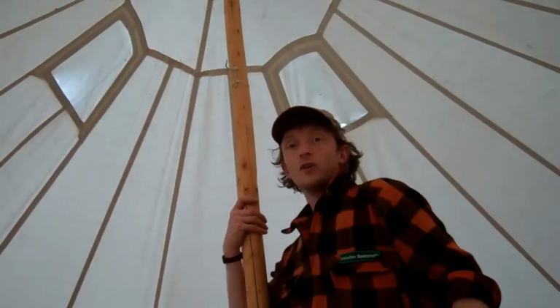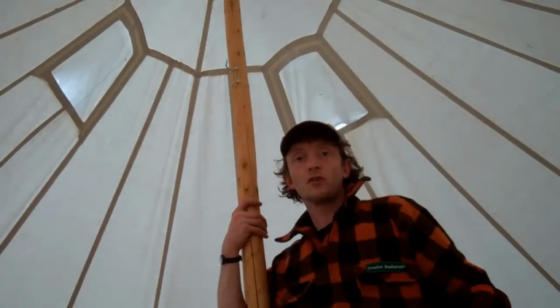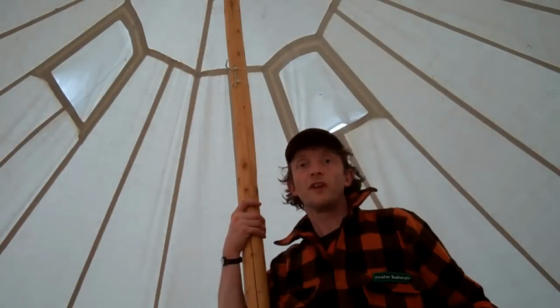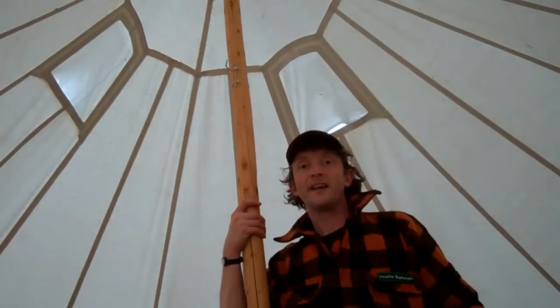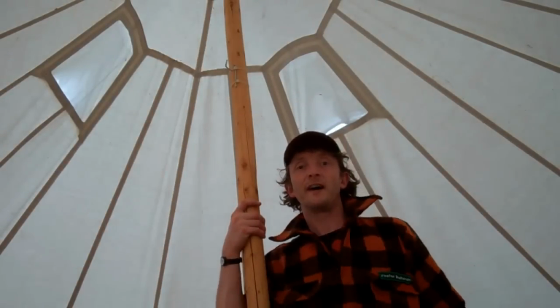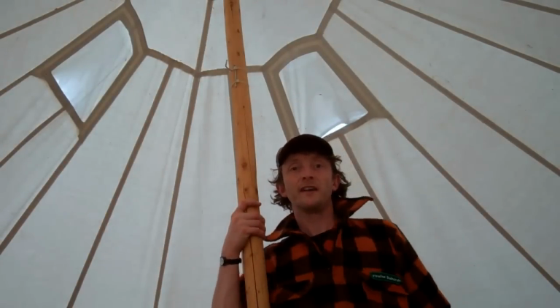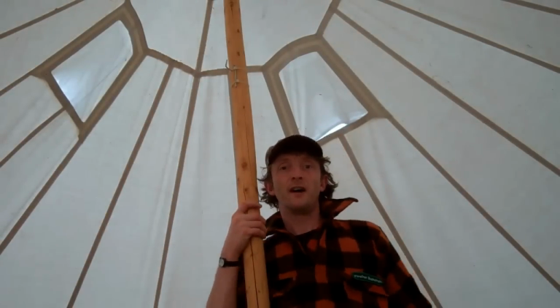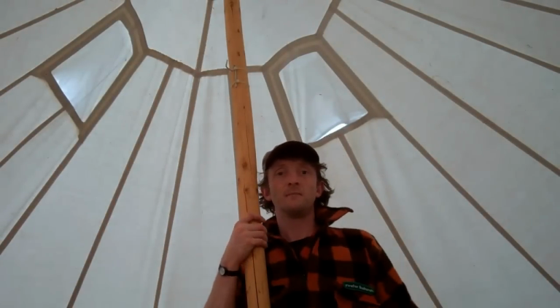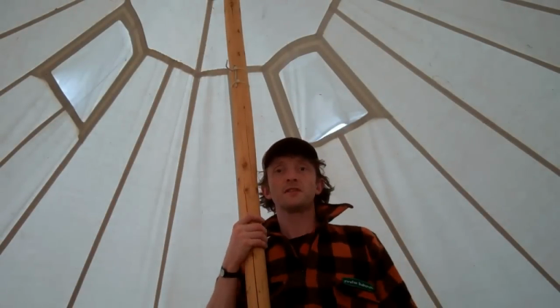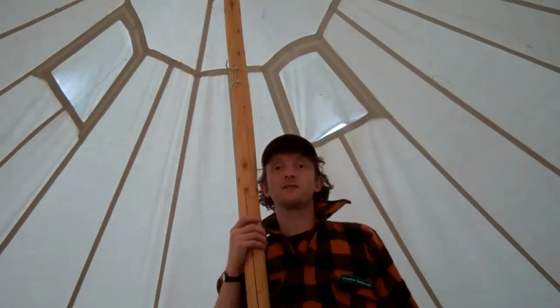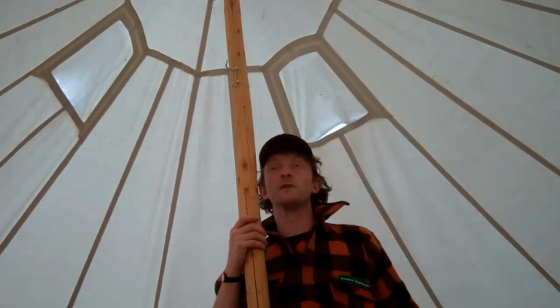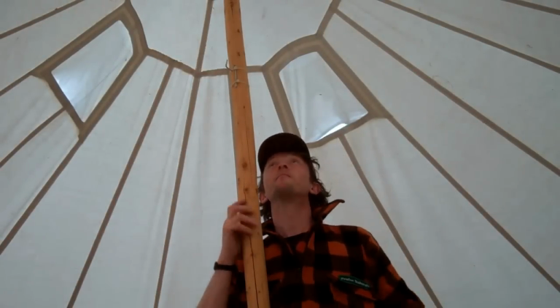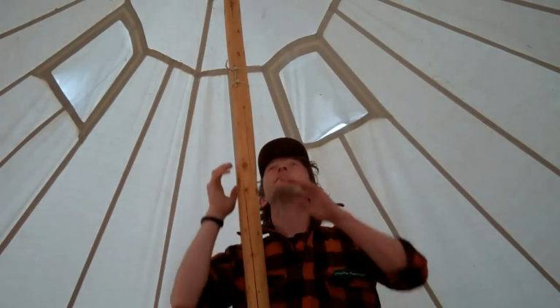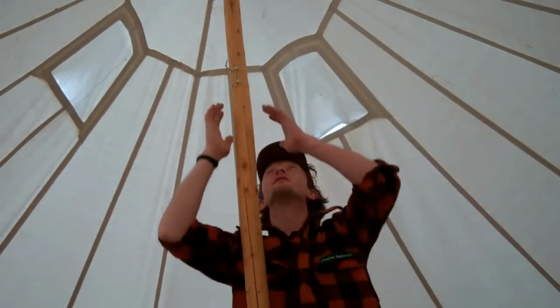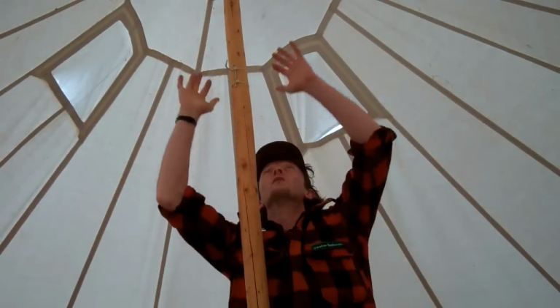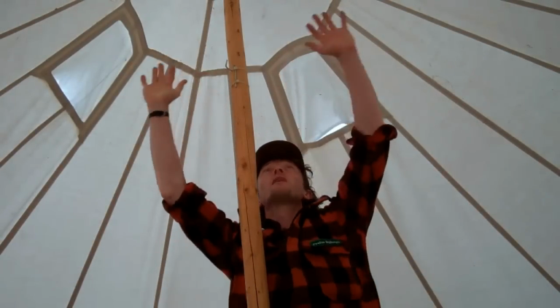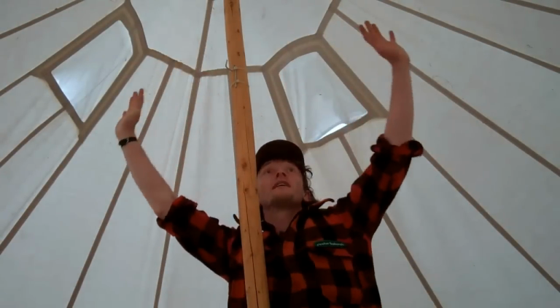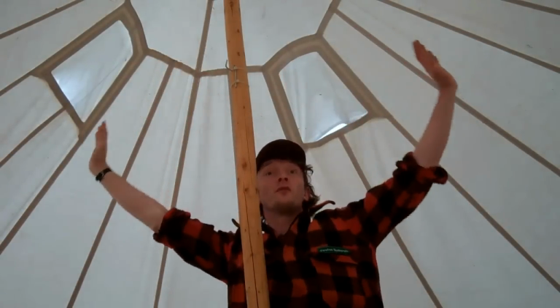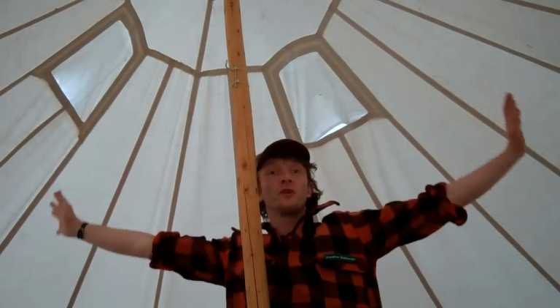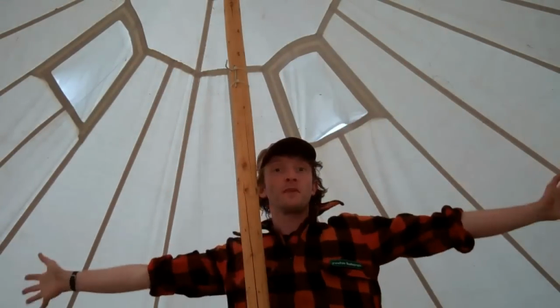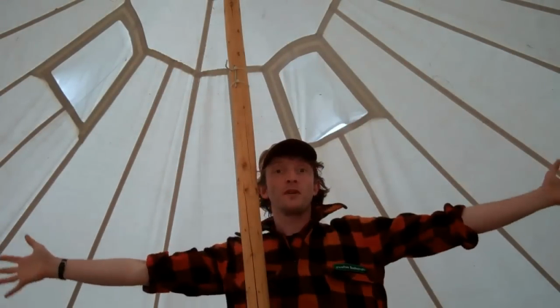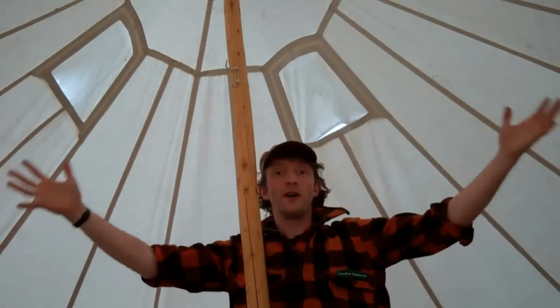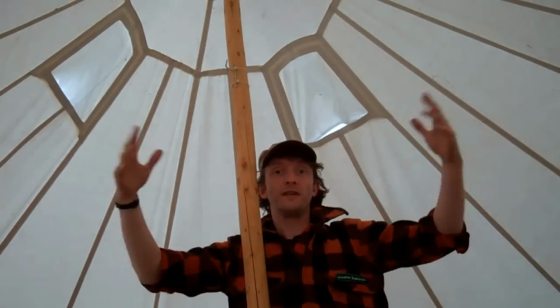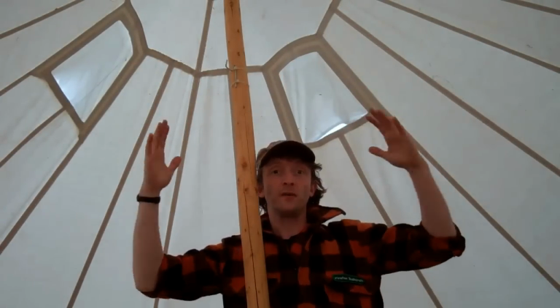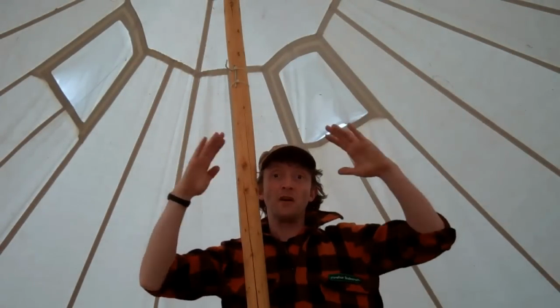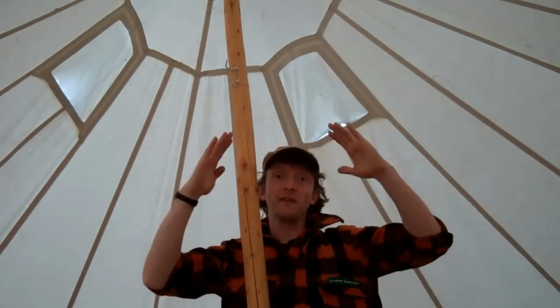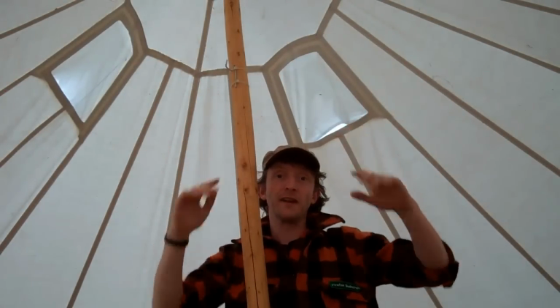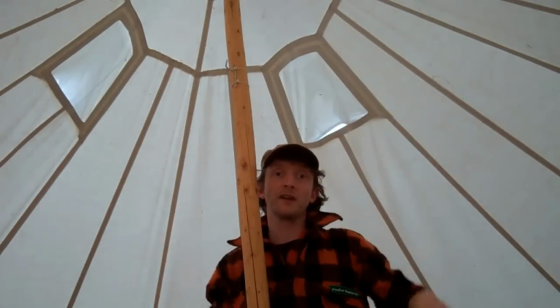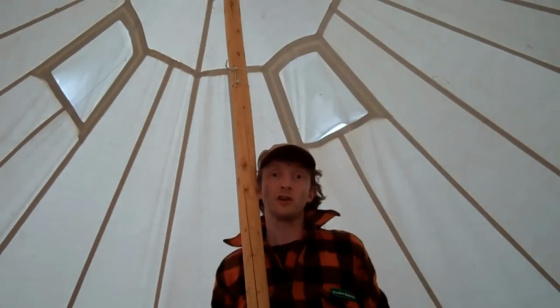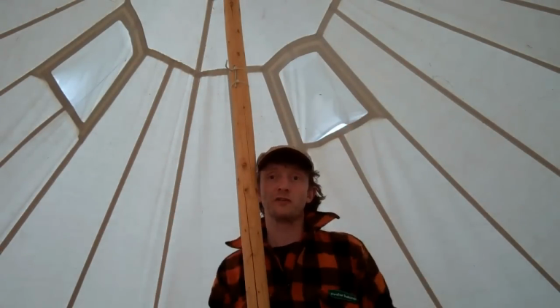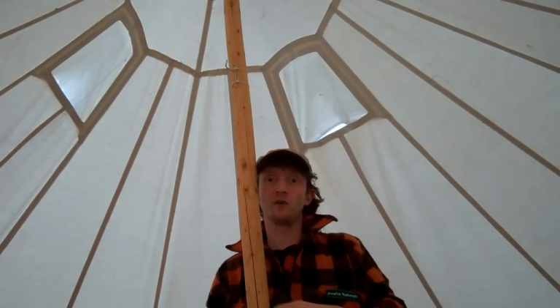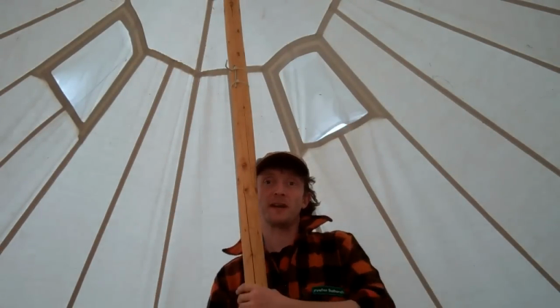Good head height — I'm six foot so there's plenty of room around here without feeling claustrophobic.